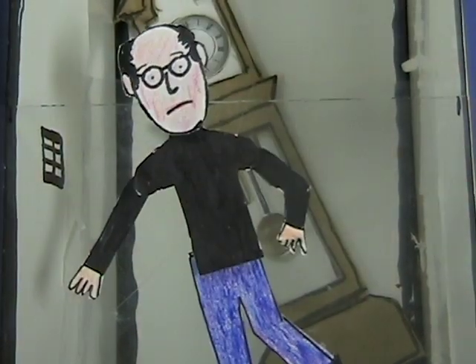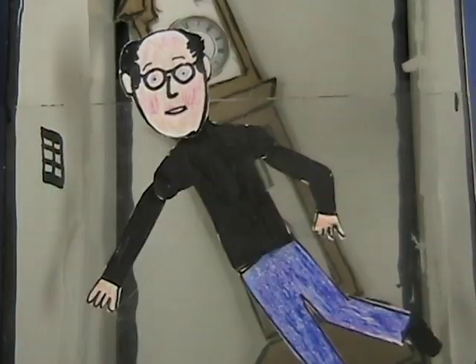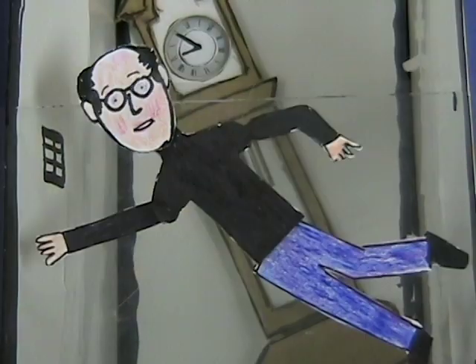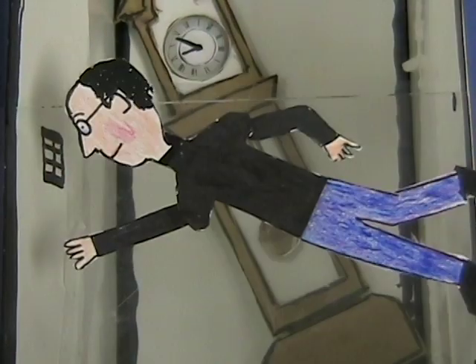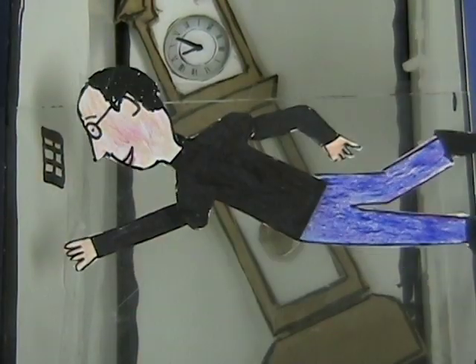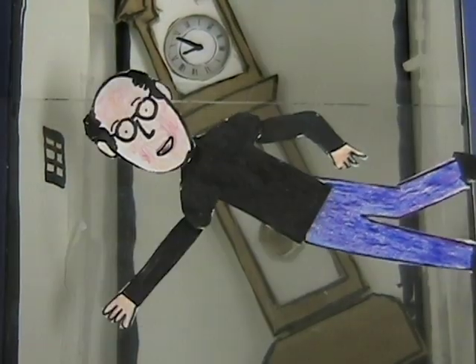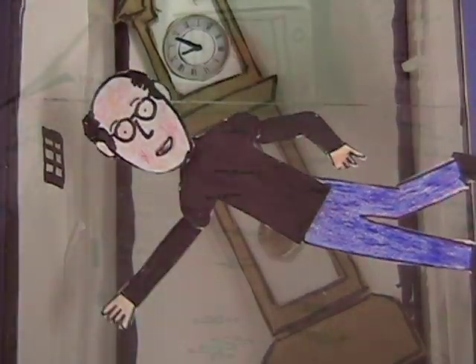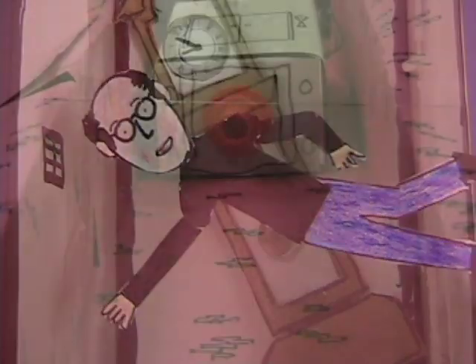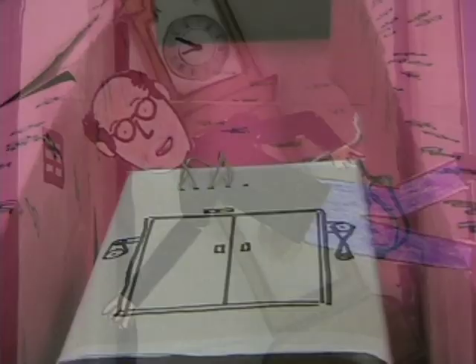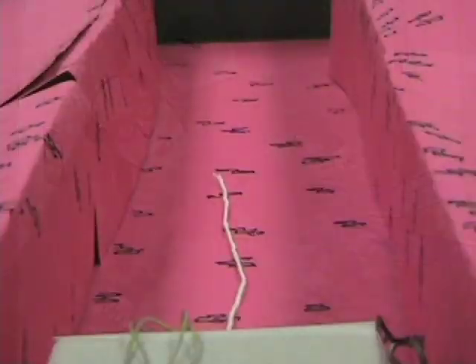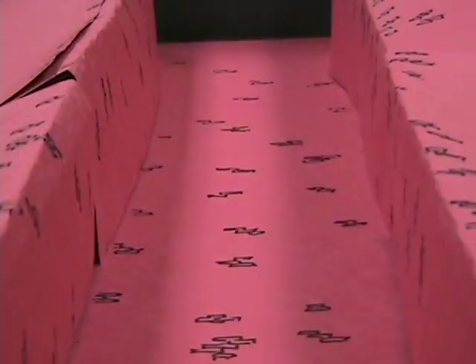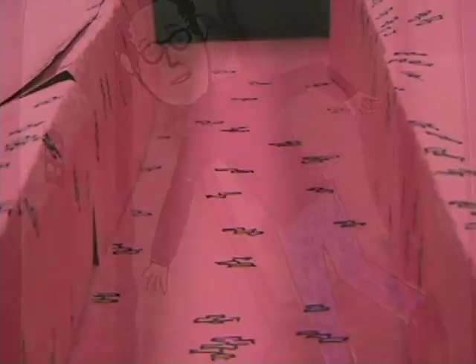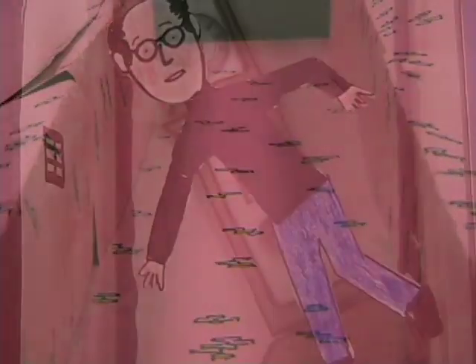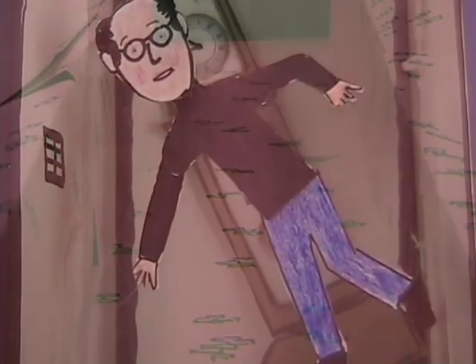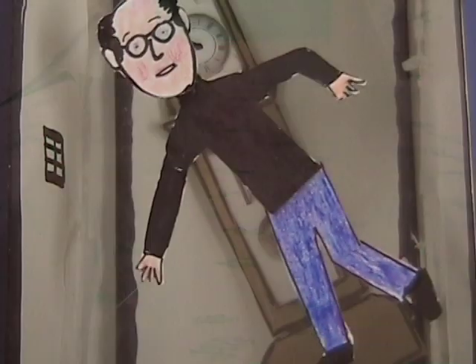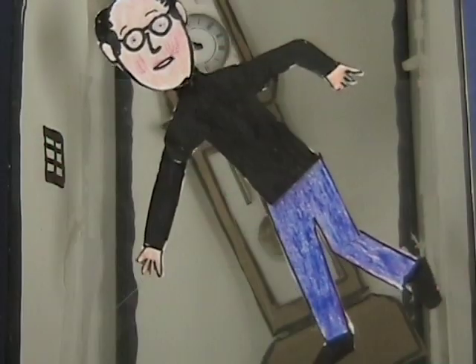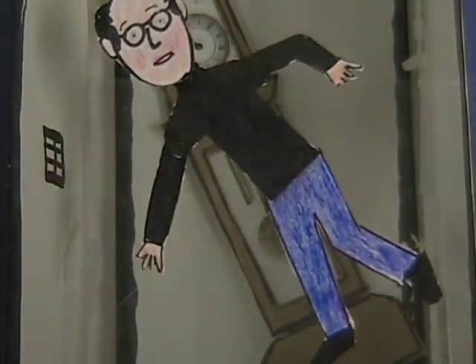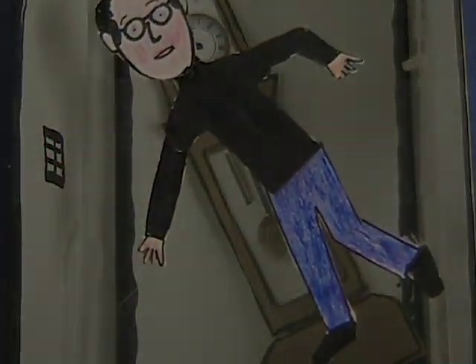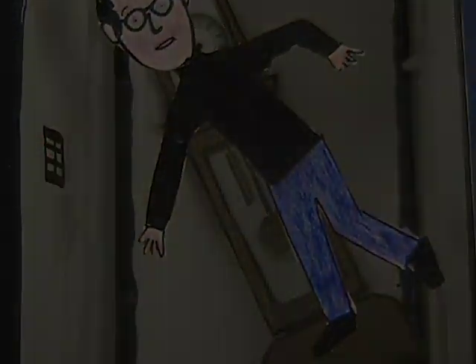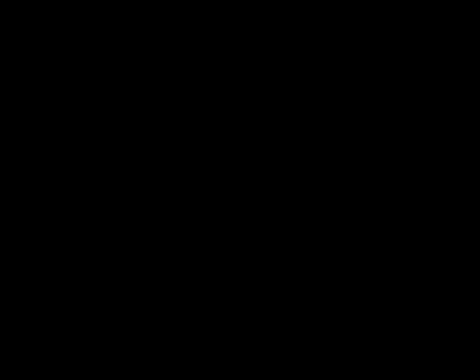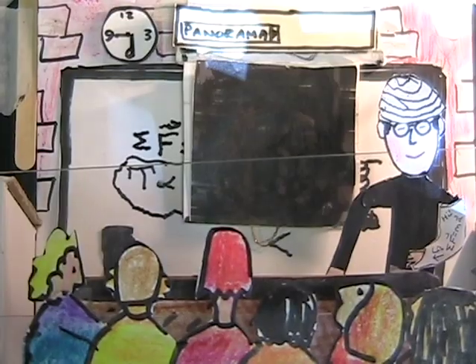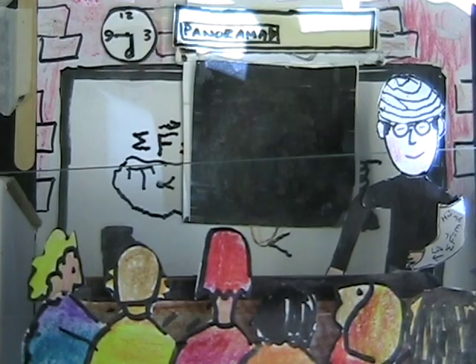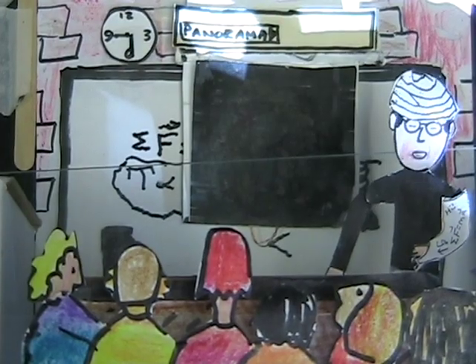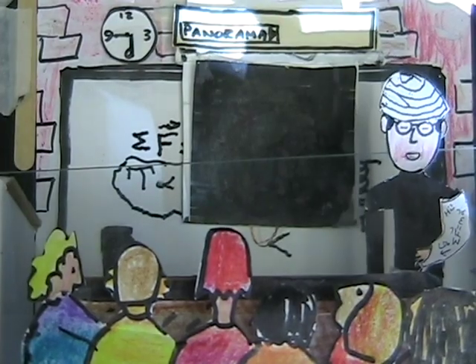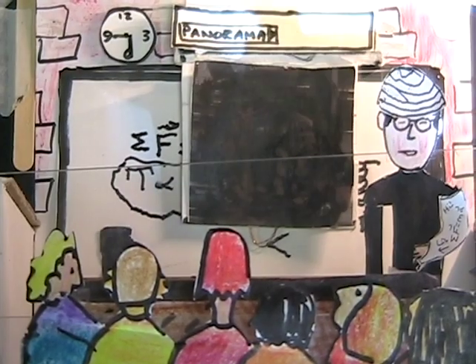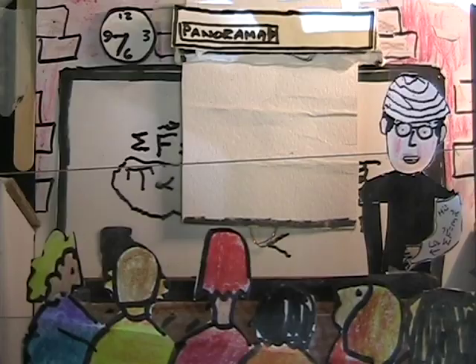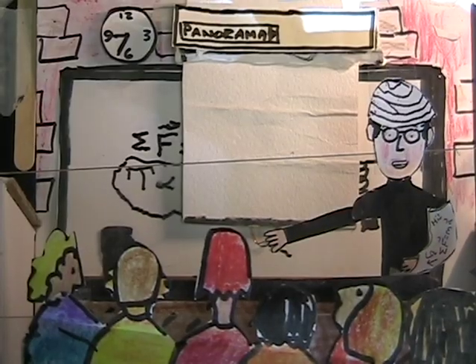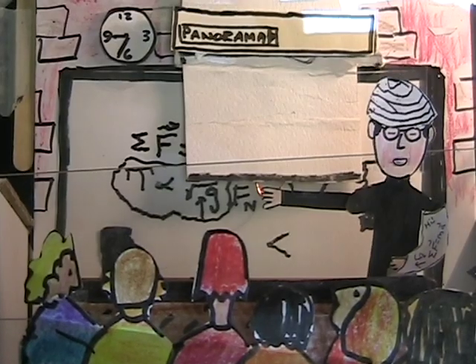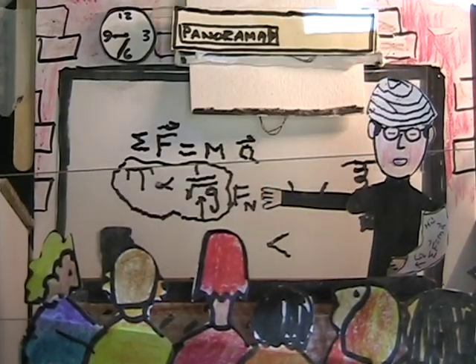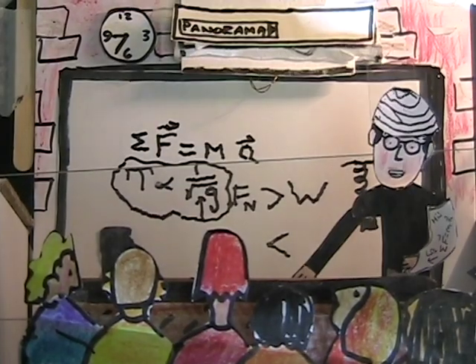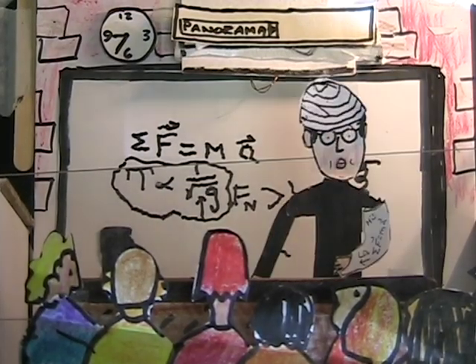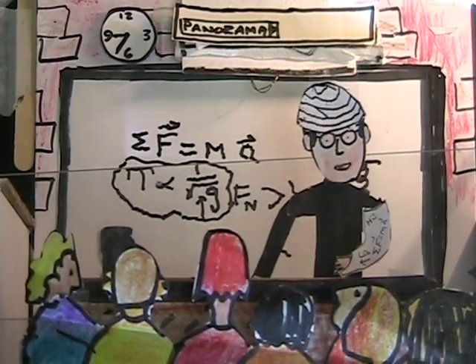Wait till my students see this movie. Newton's second law. See you, gang.